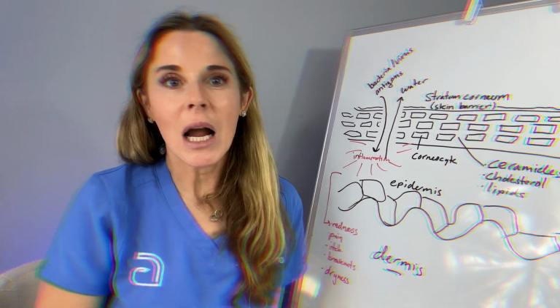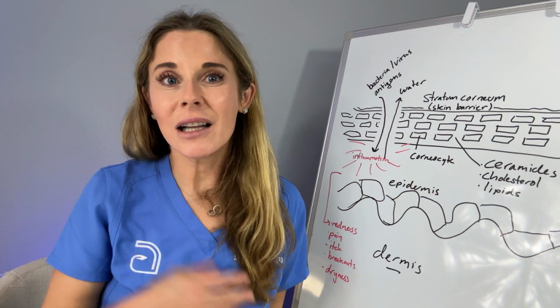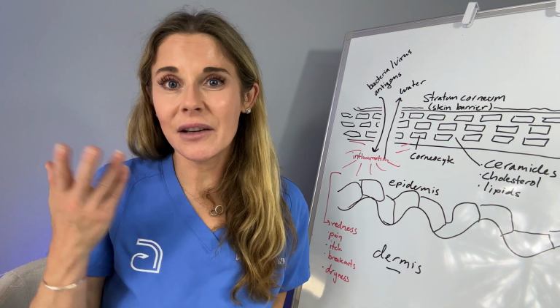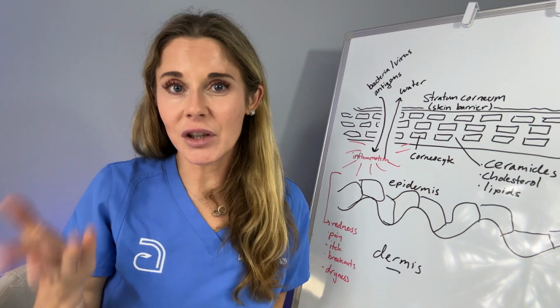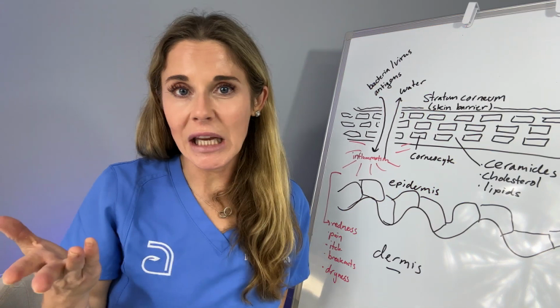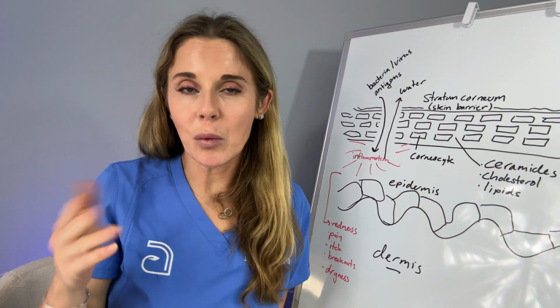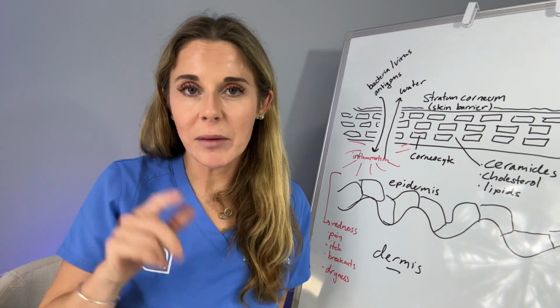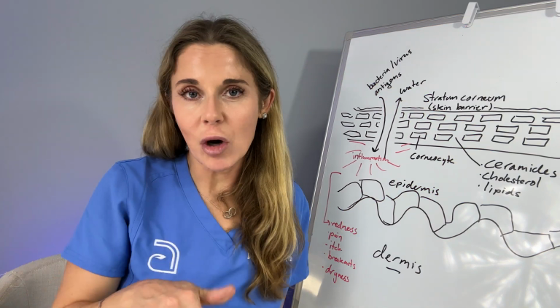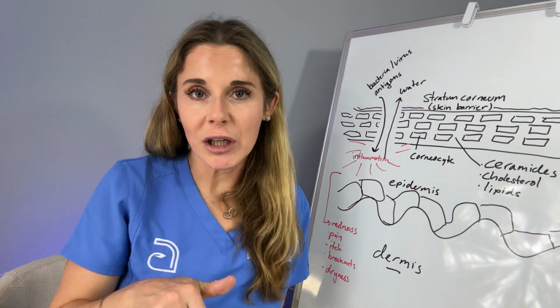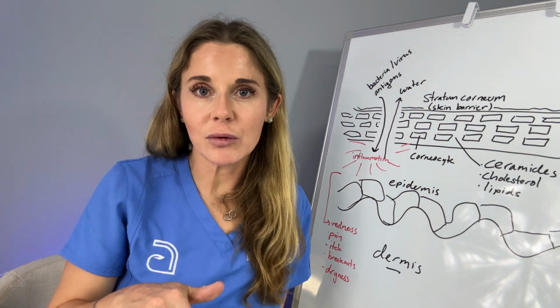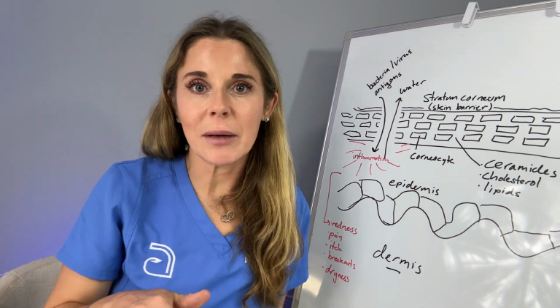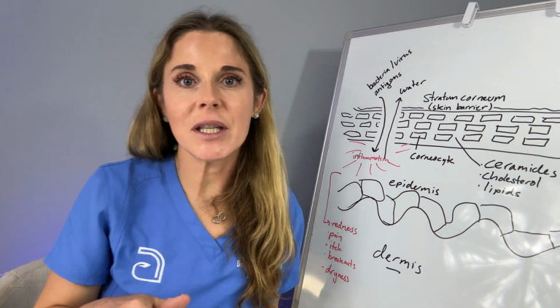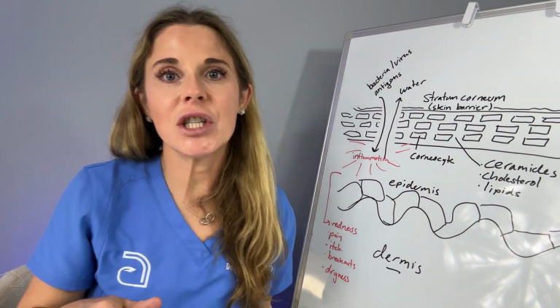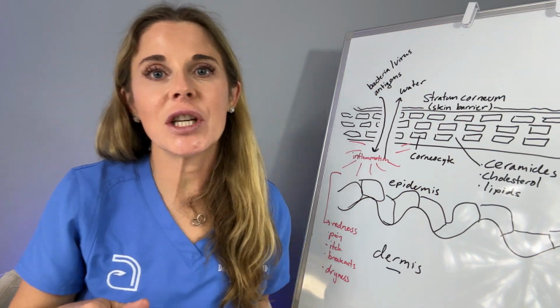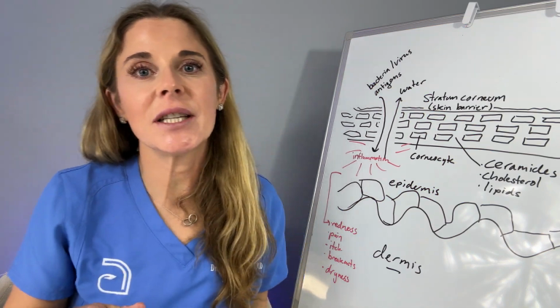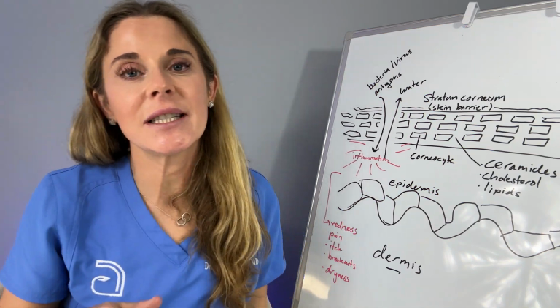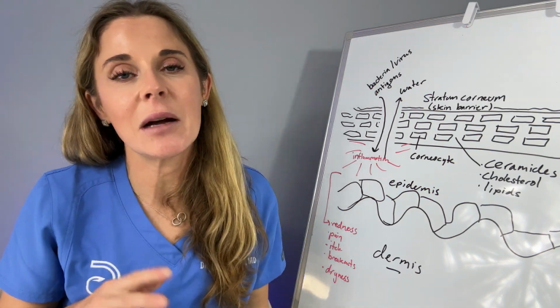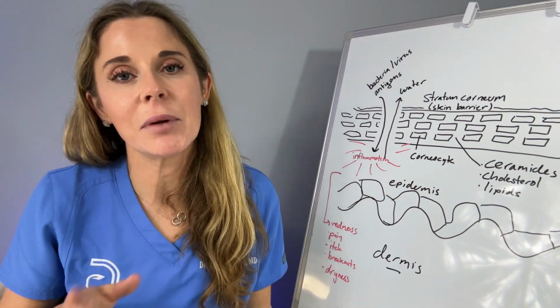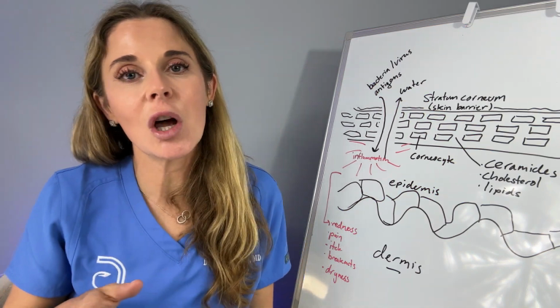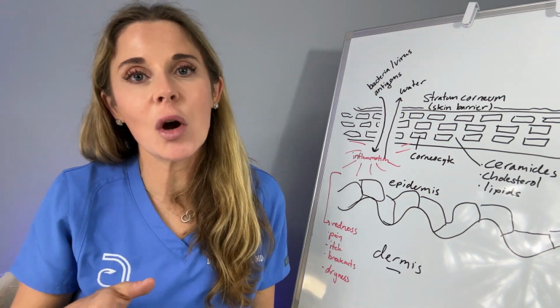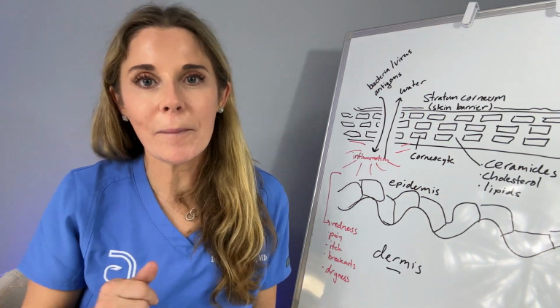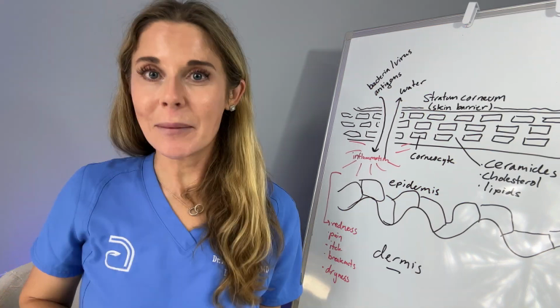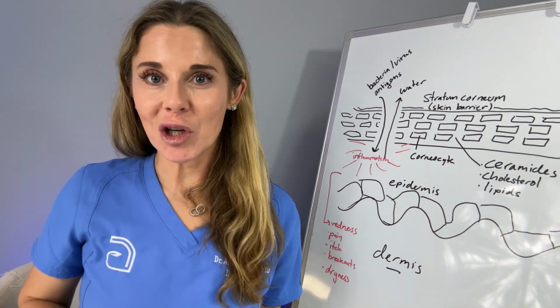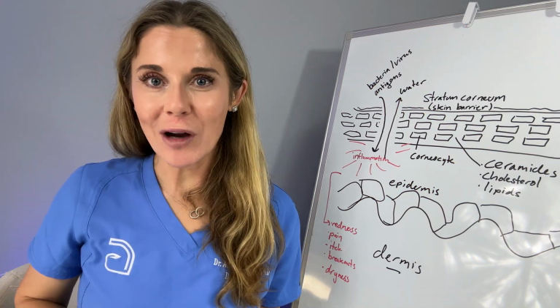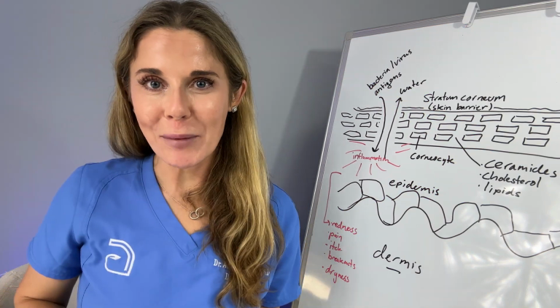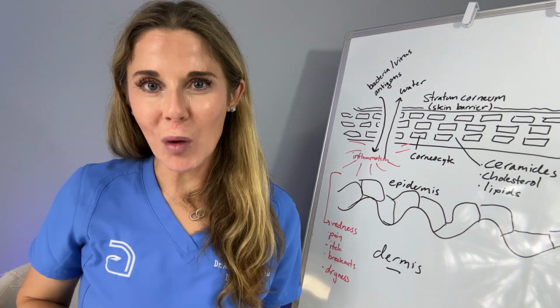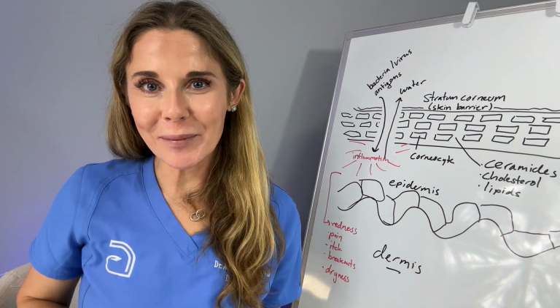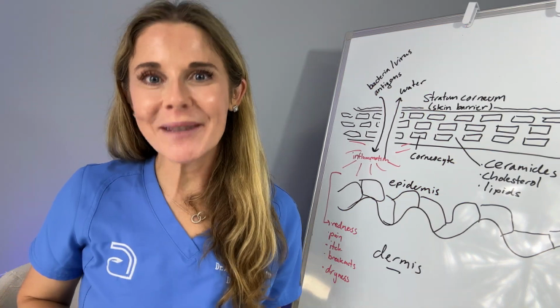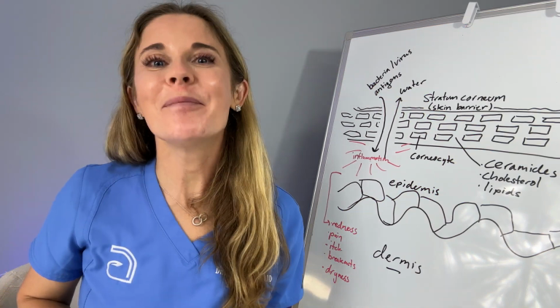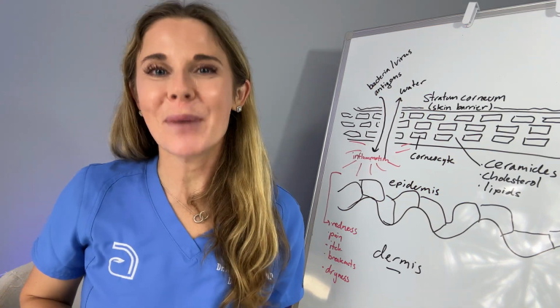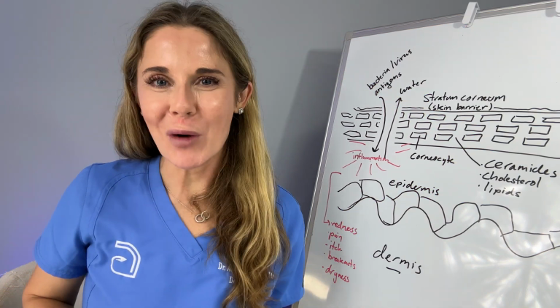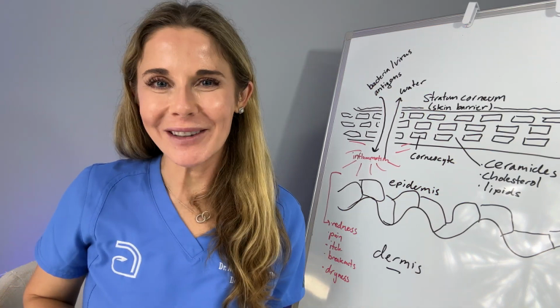I'll leave a link with product recommendations down below. I'm Dr. Abby Waldman. Be well.